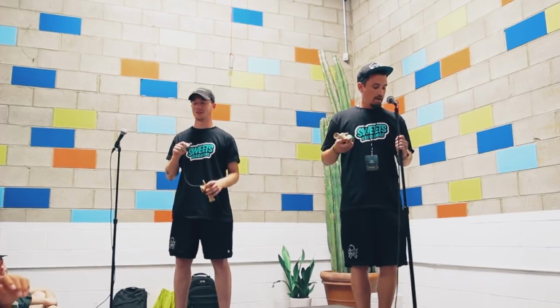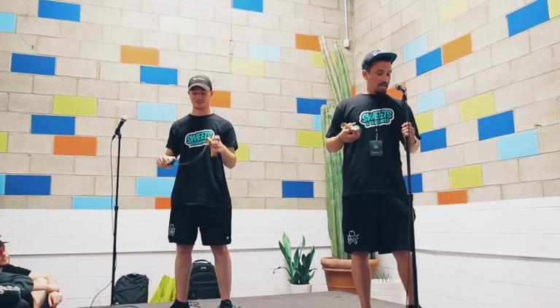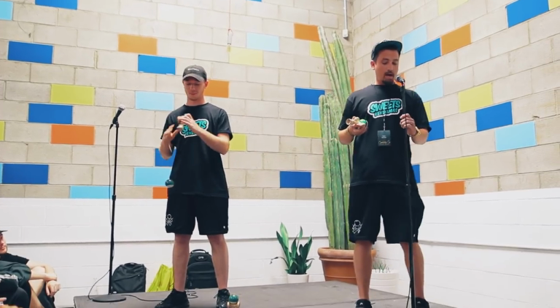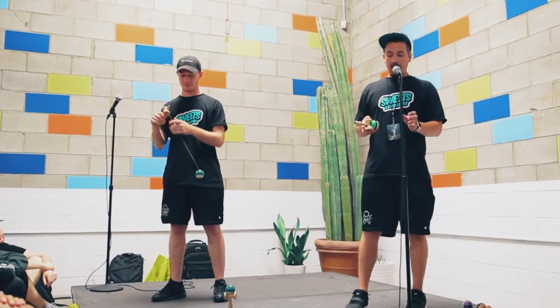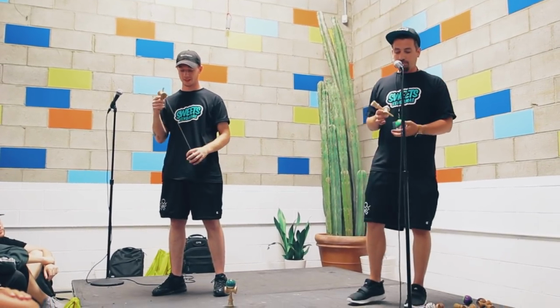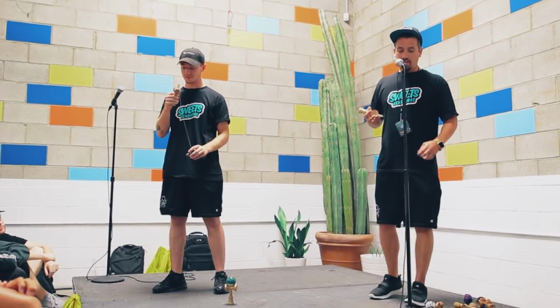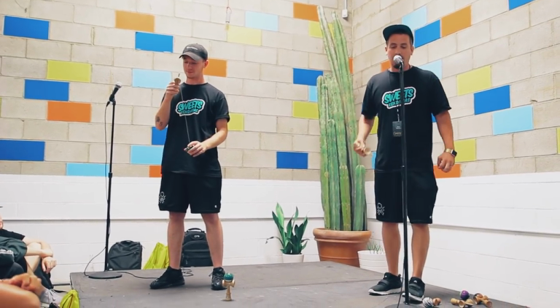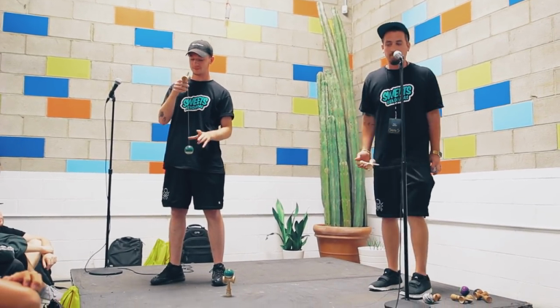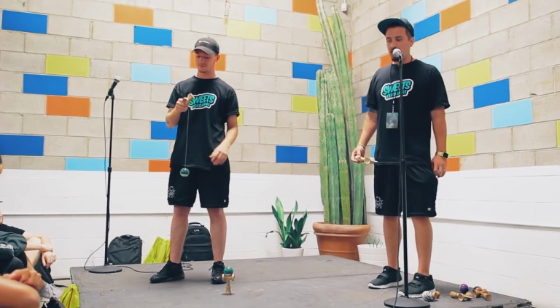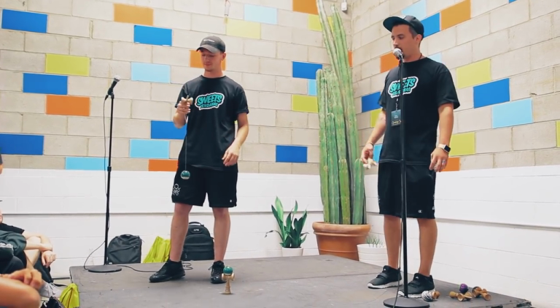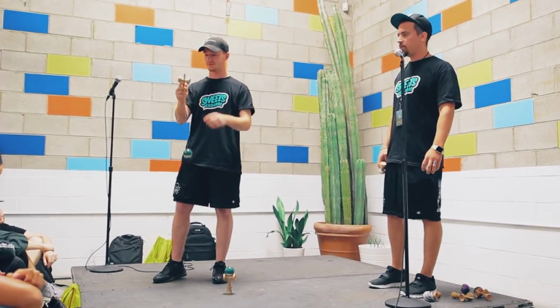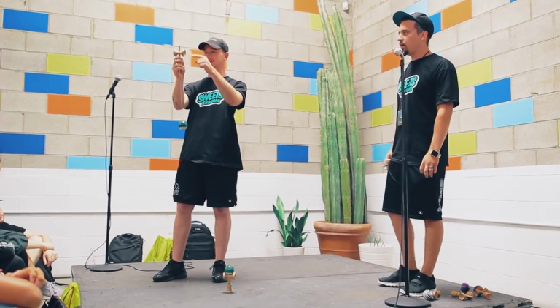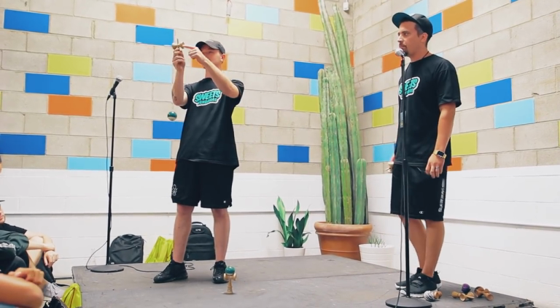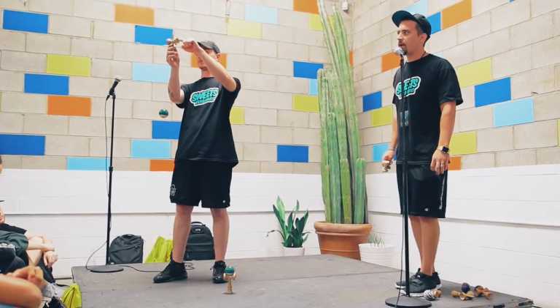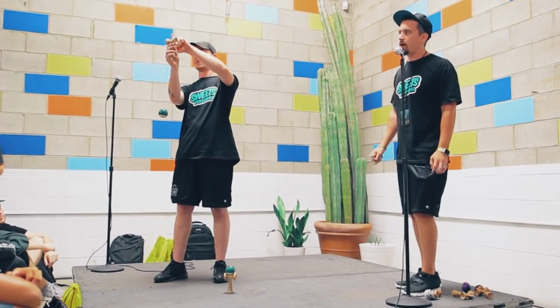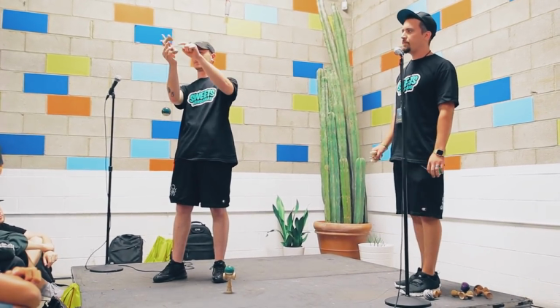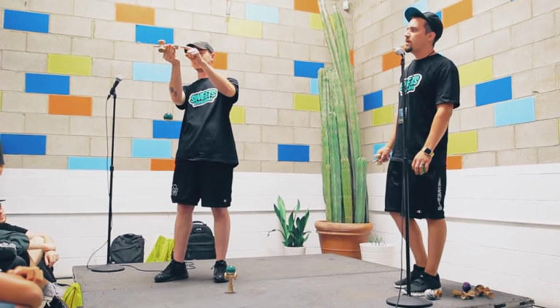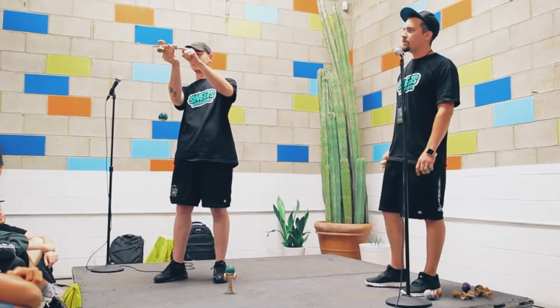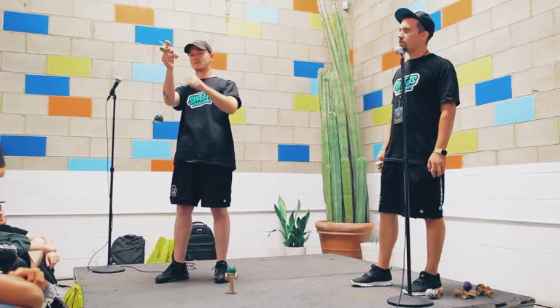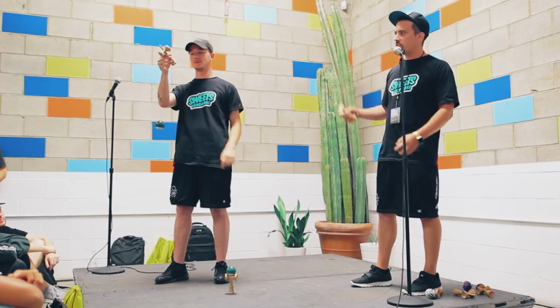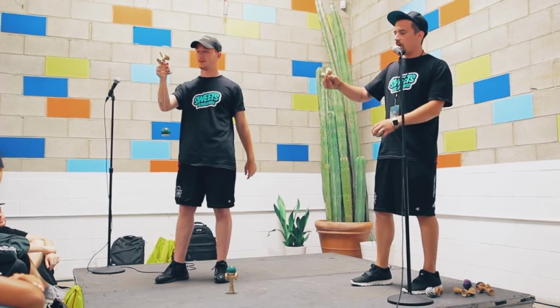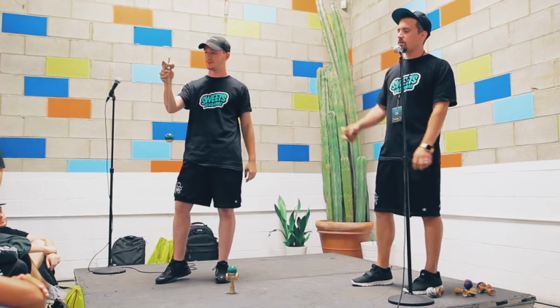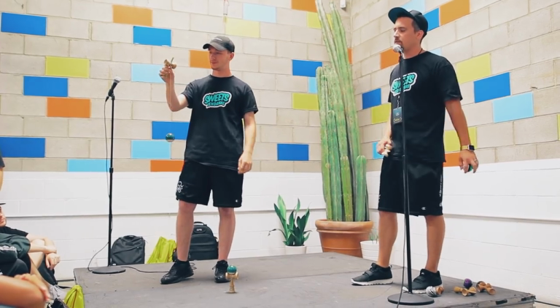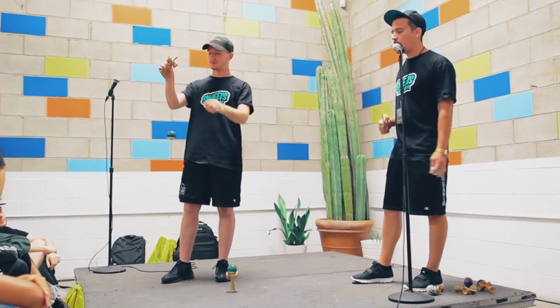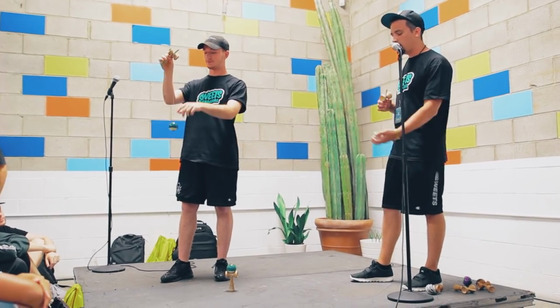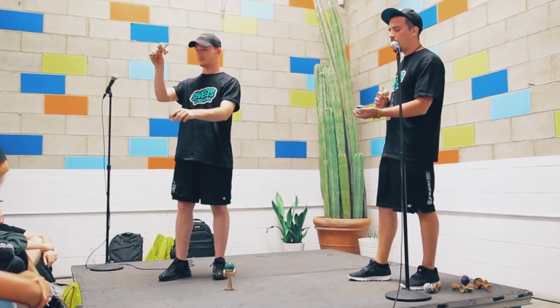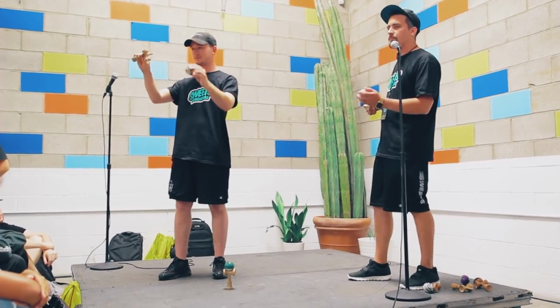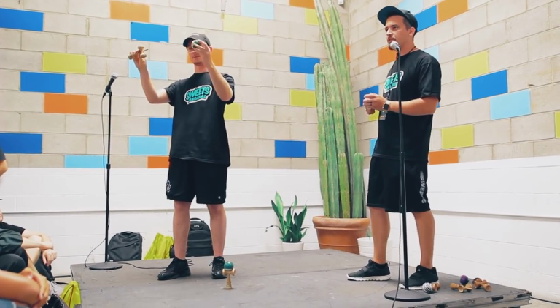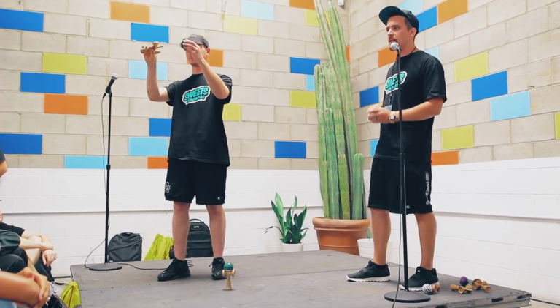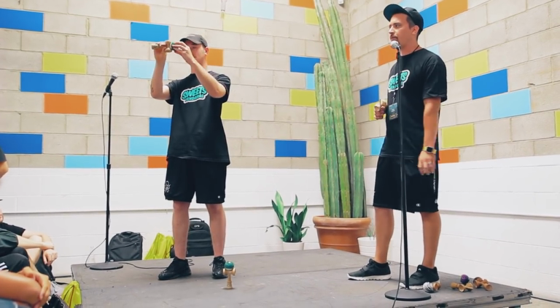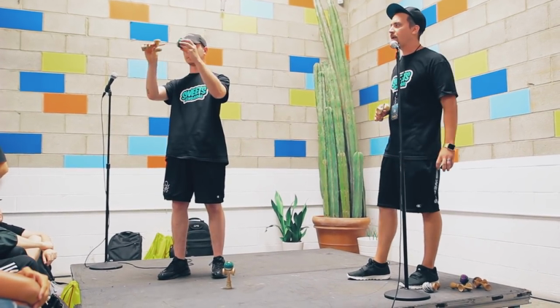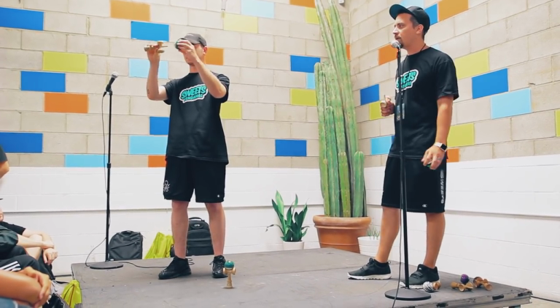Kendama has three cups: a big cup, a little cup, and a bottom cup. There's also a spike, and there's a hole in the ball so you can land it right on it.